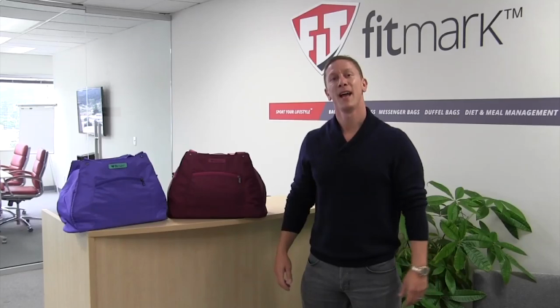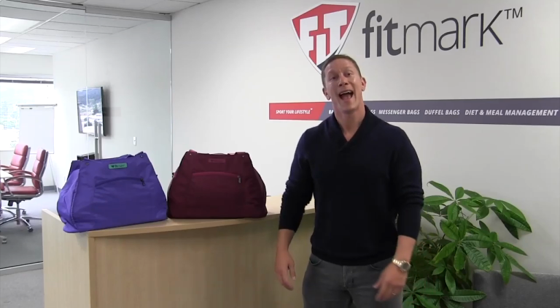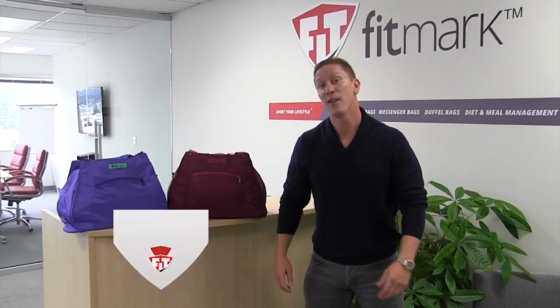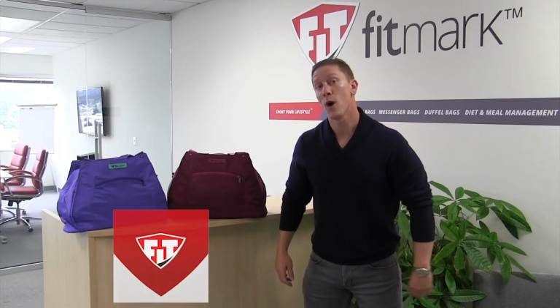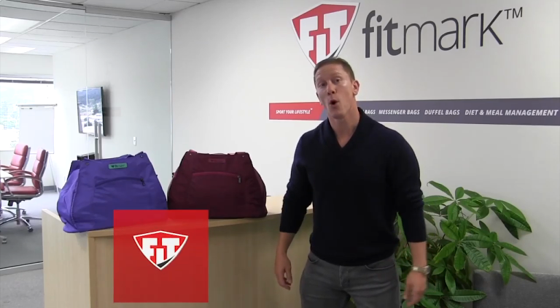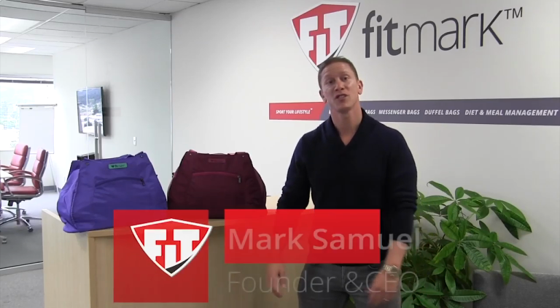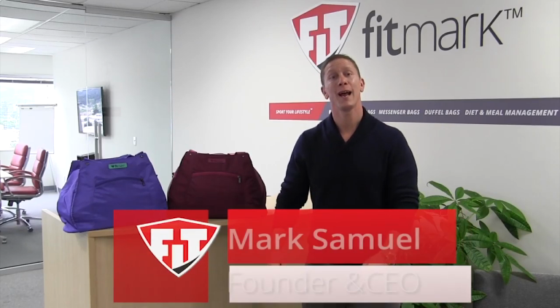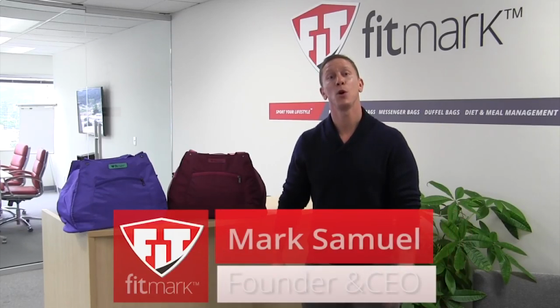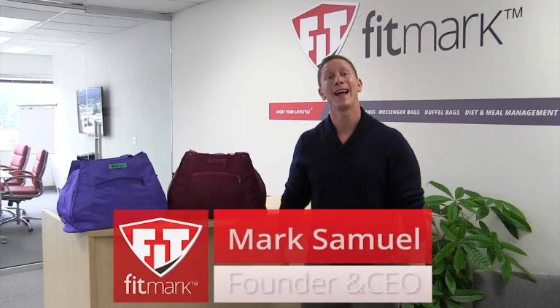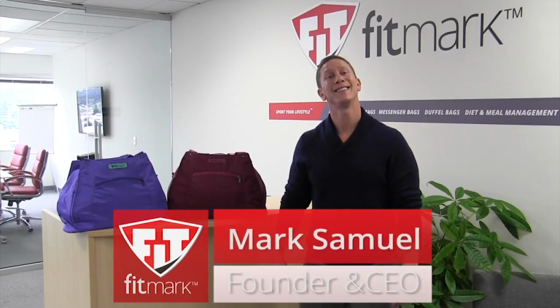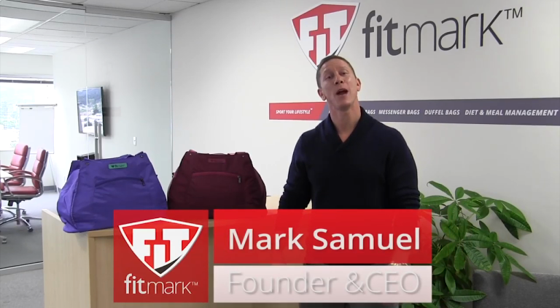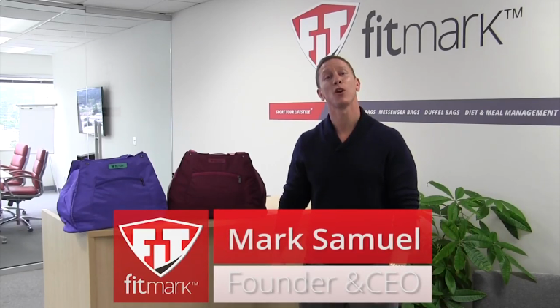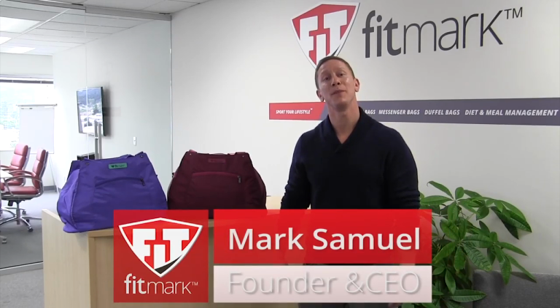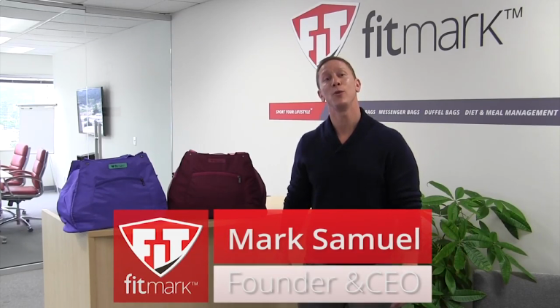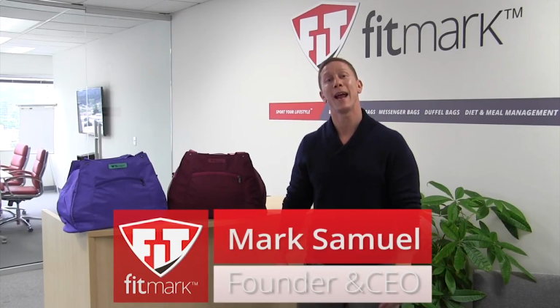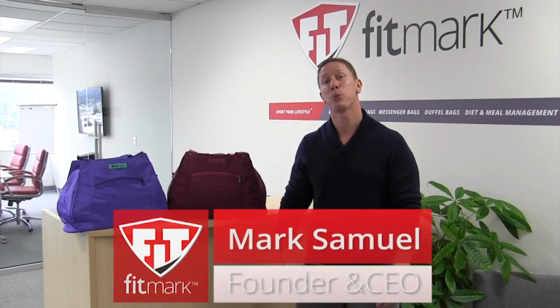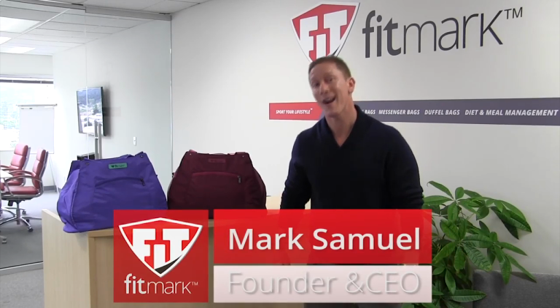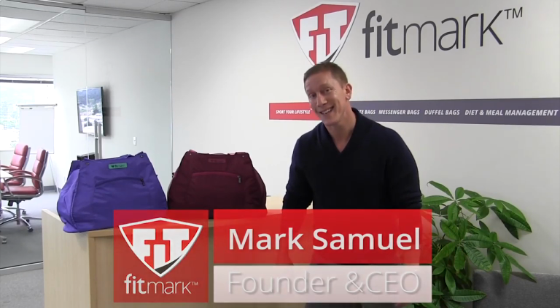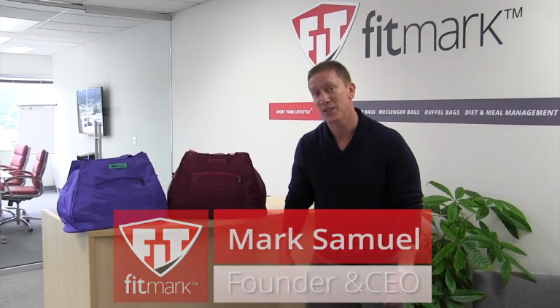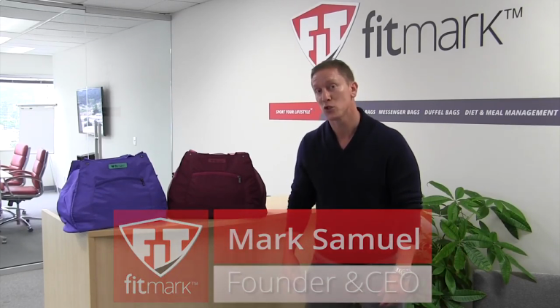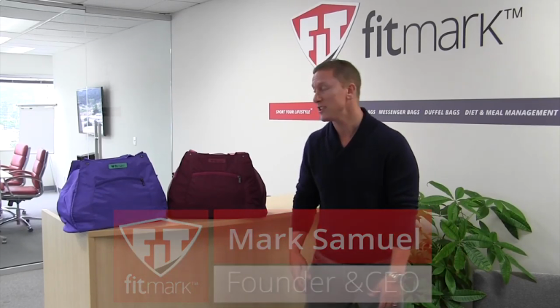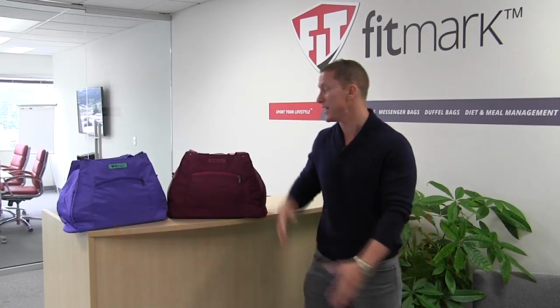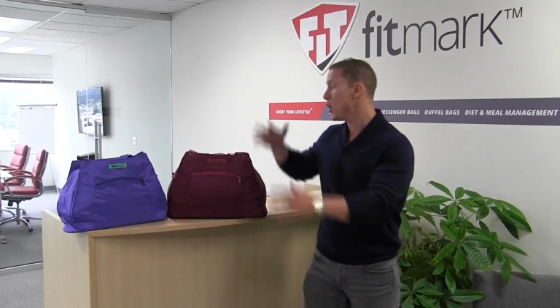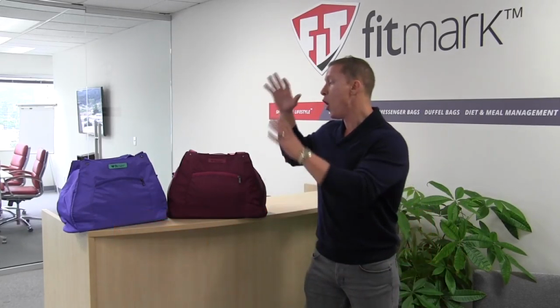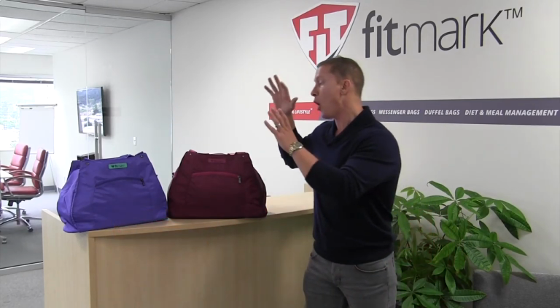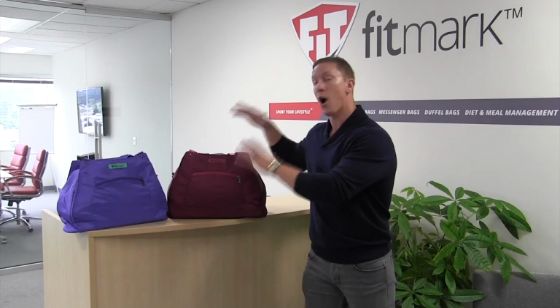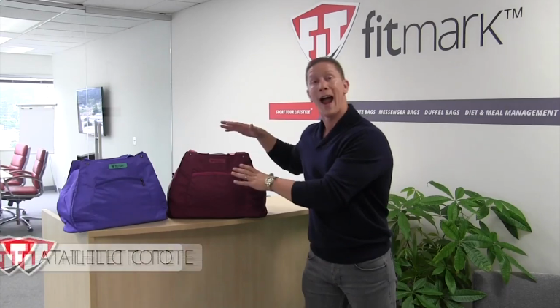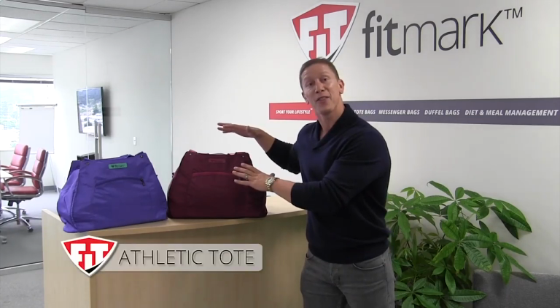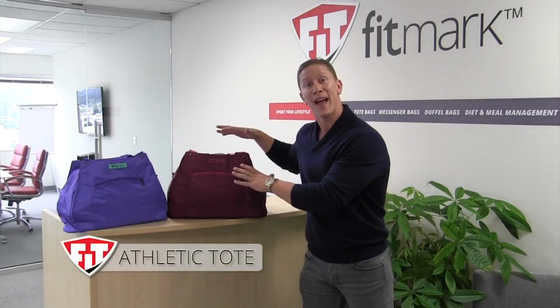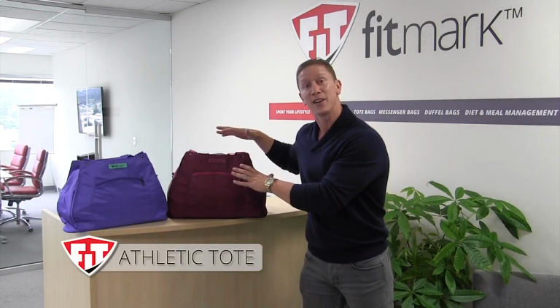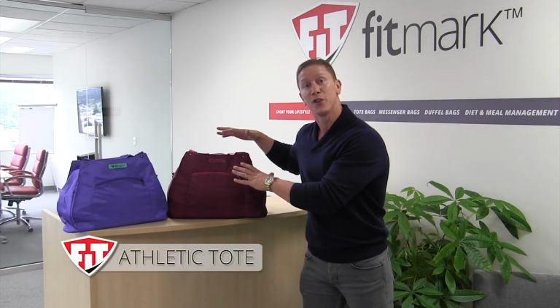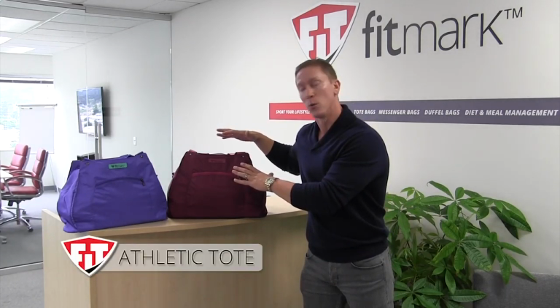Hey everyone, Mark Samuel, and today we're going to be doing a product demonstration on our athletic tote.